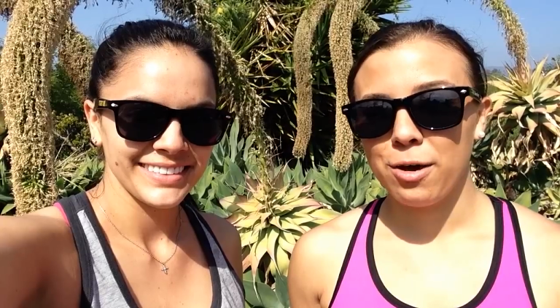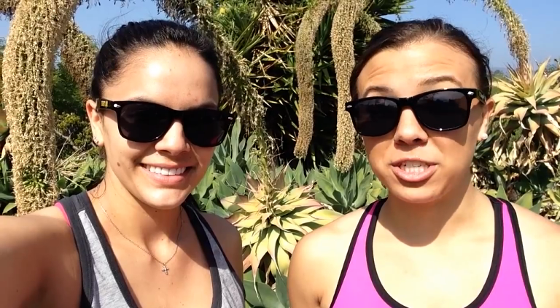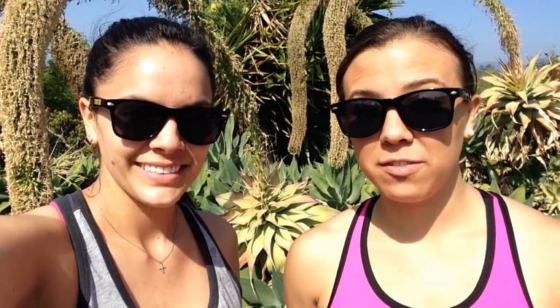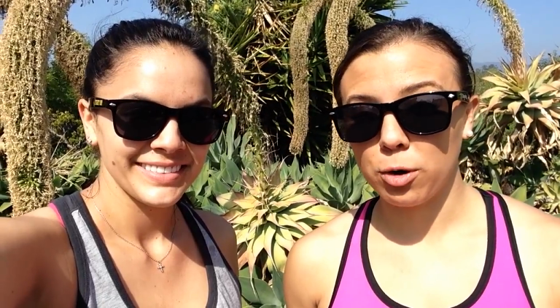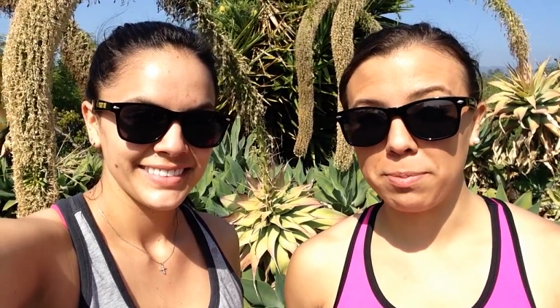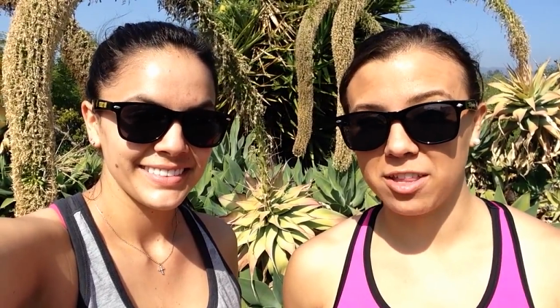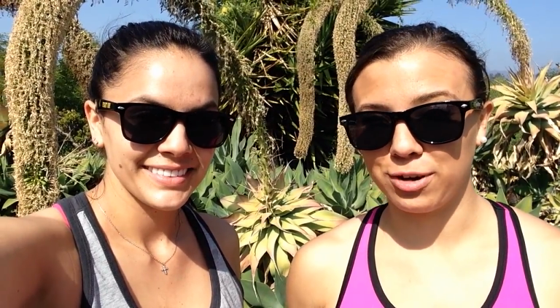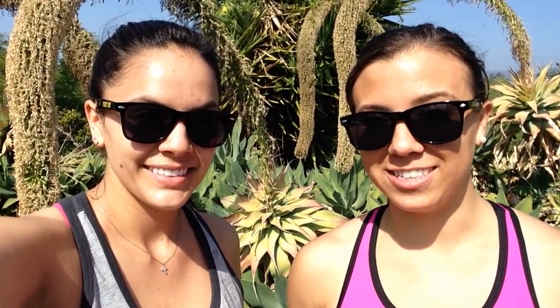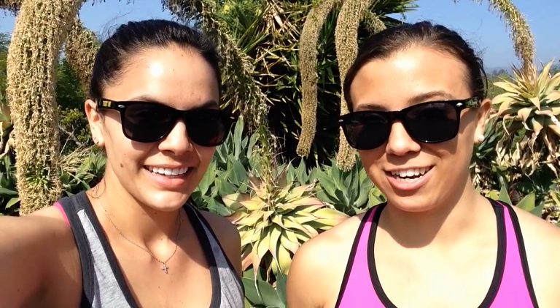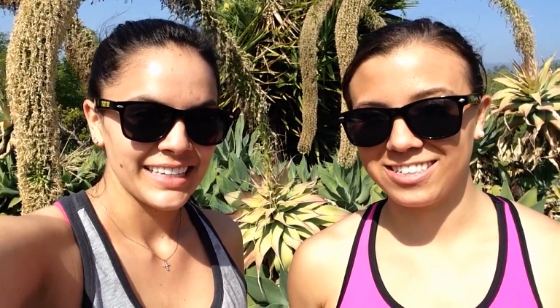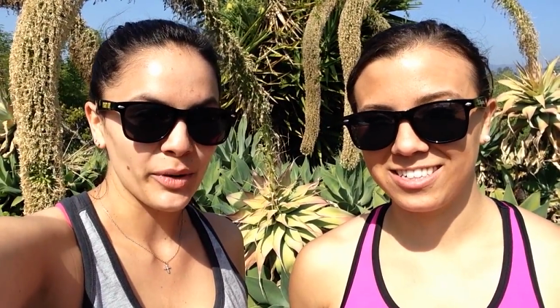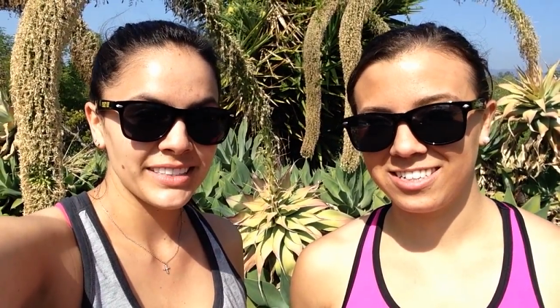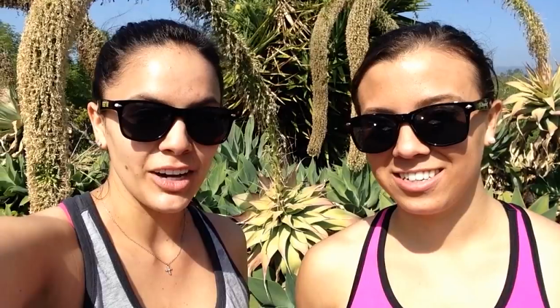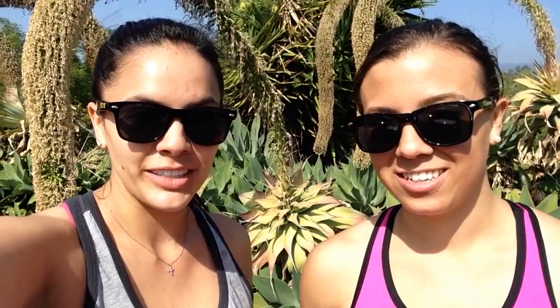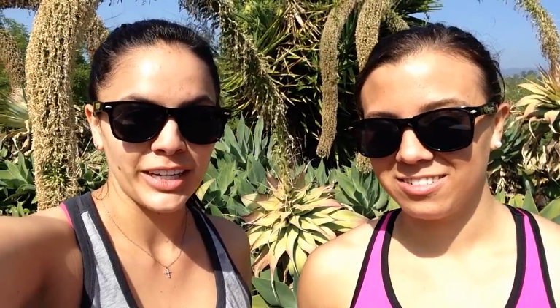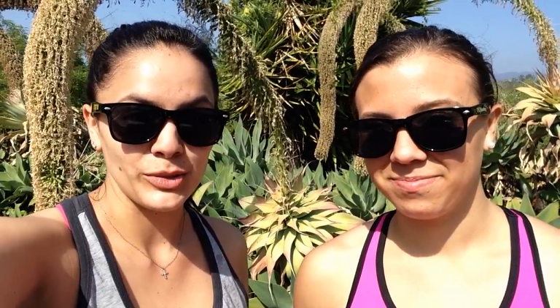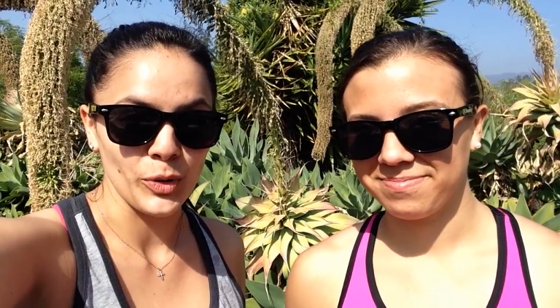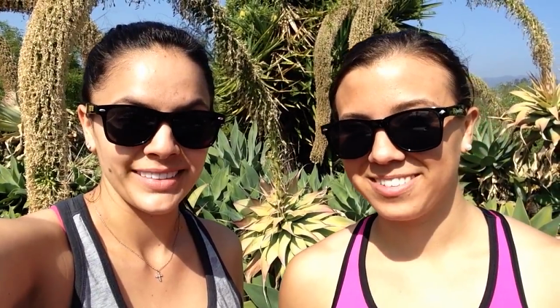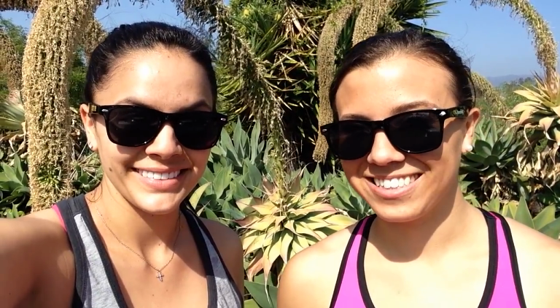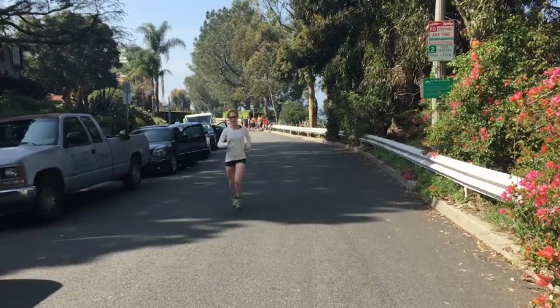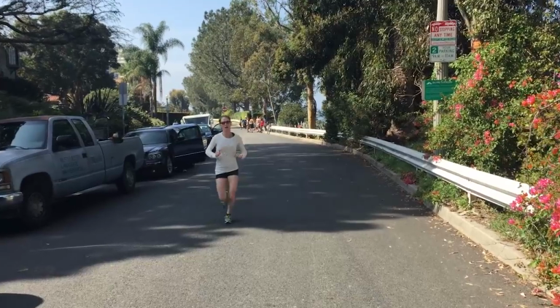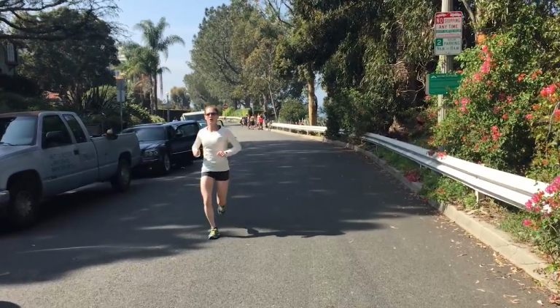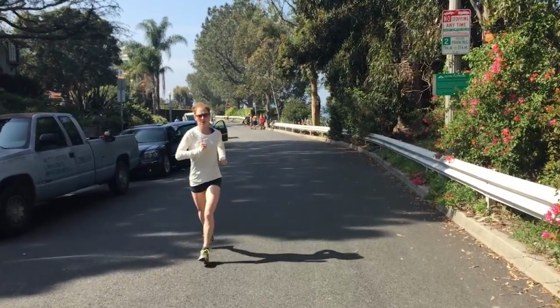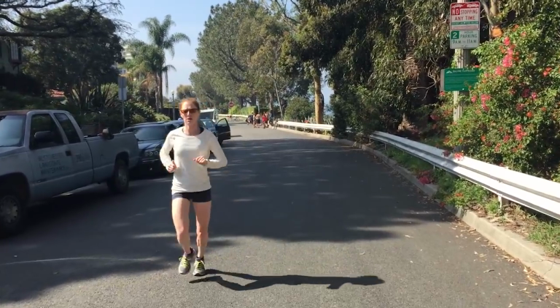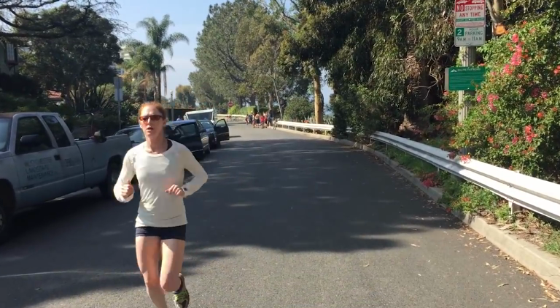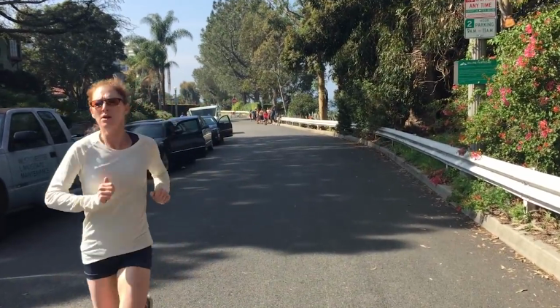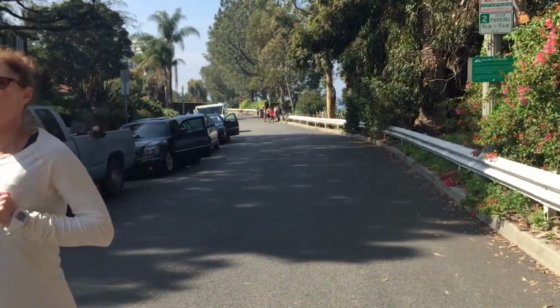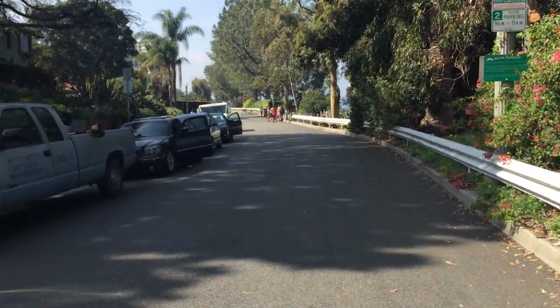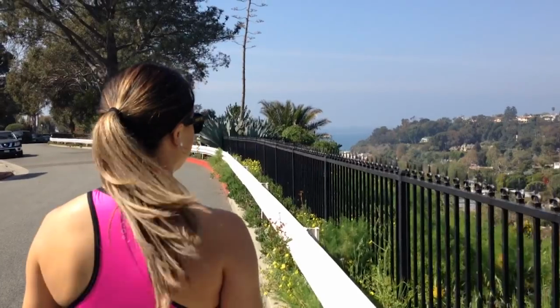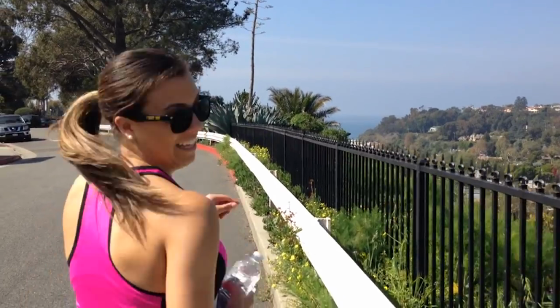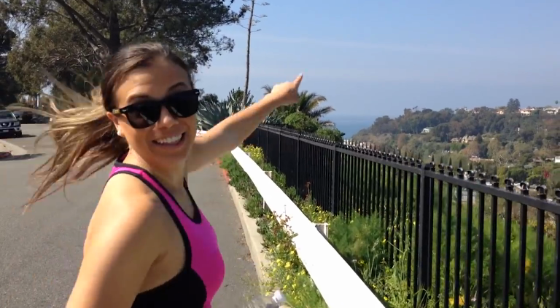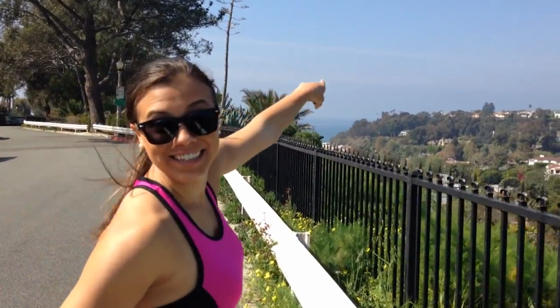We just did four repeats on the wooden stairs. Now we're headed to the concrete to try to do two more. On the walk between the two staircases you can see the ocean.